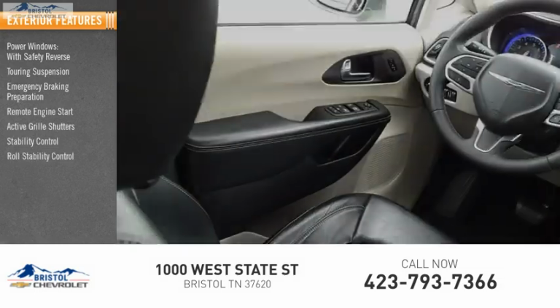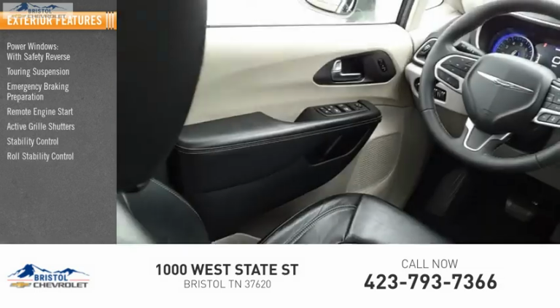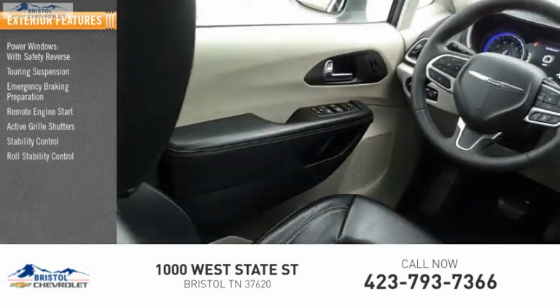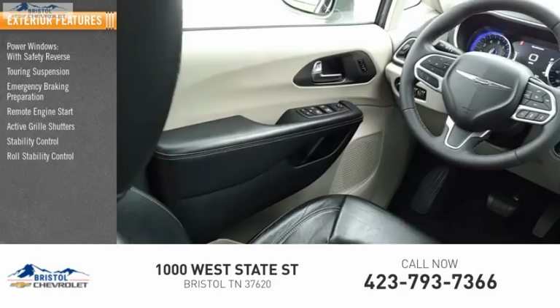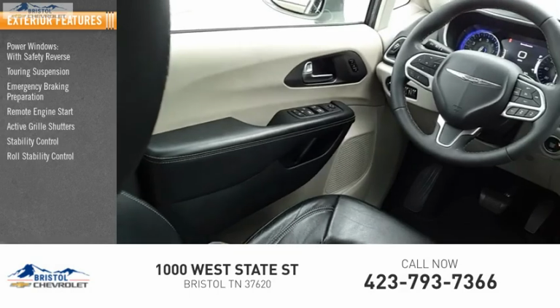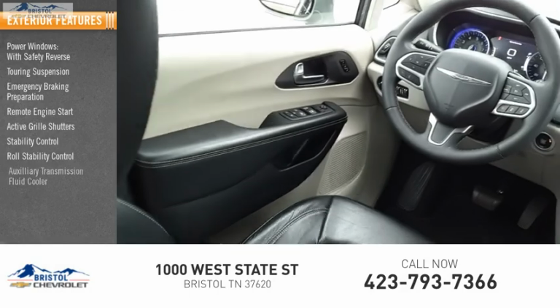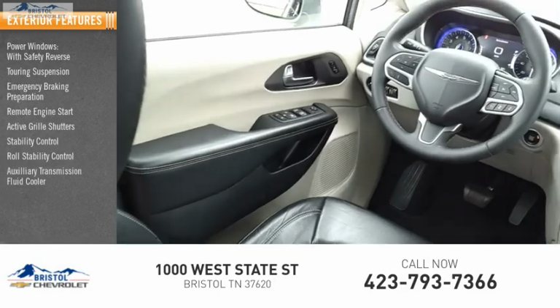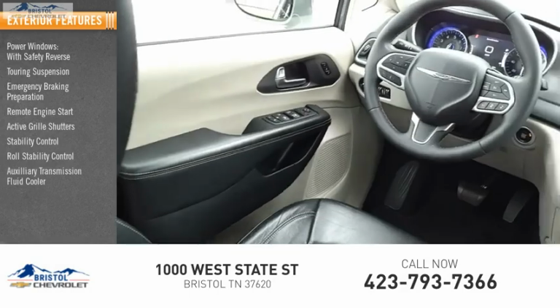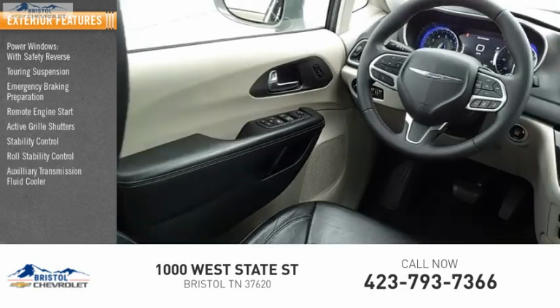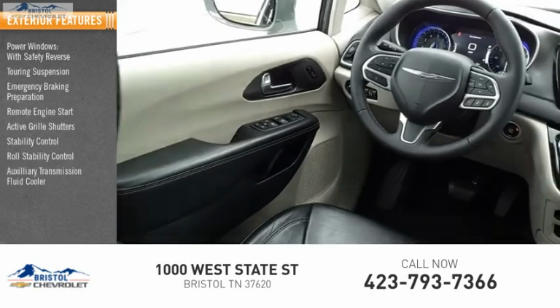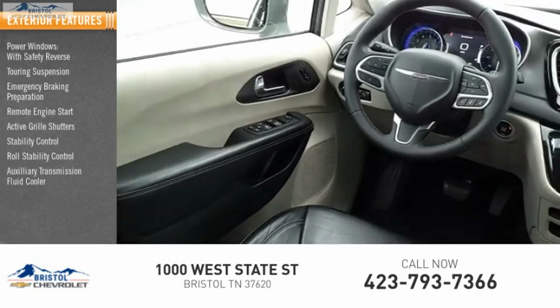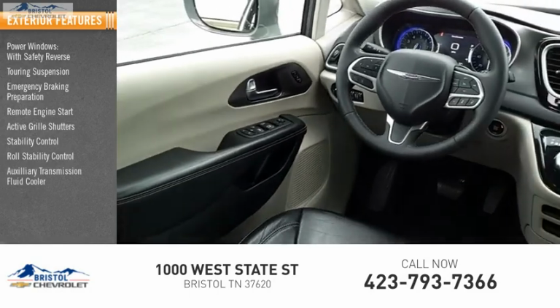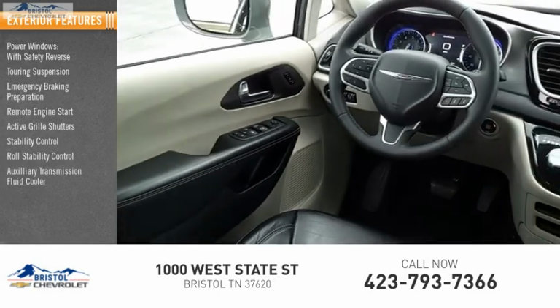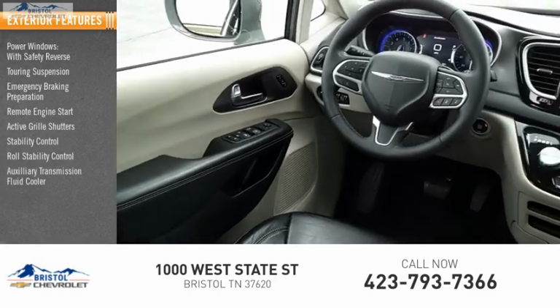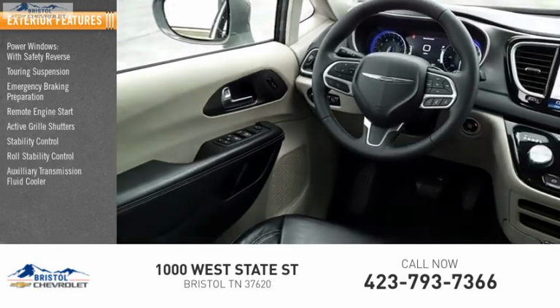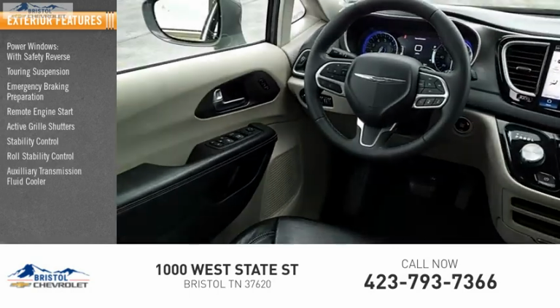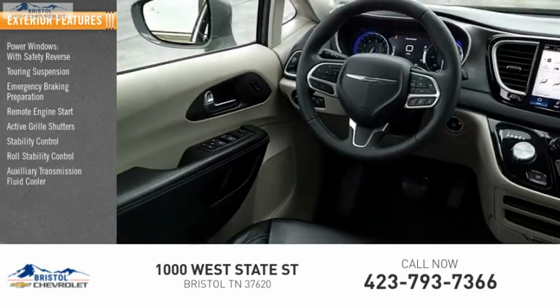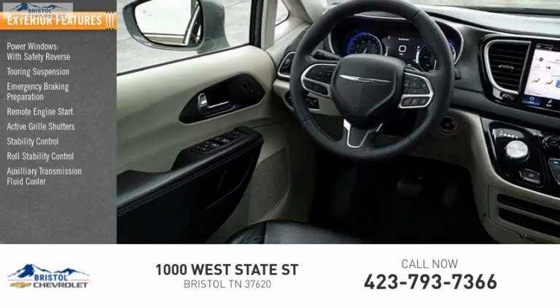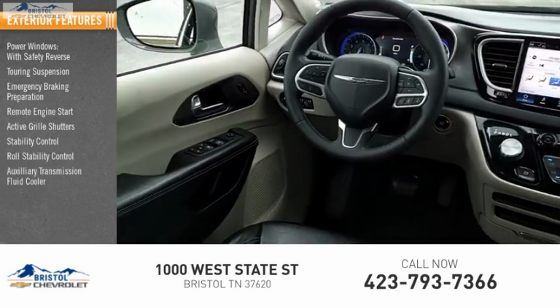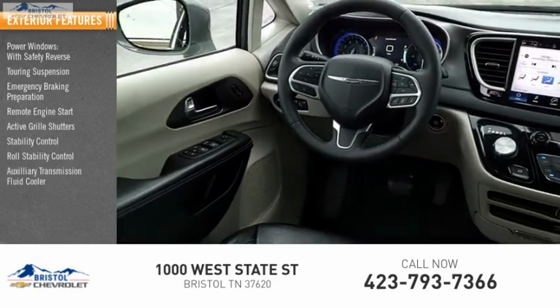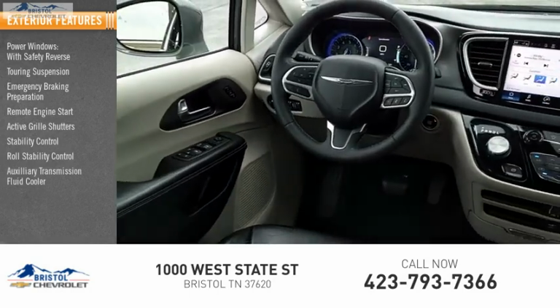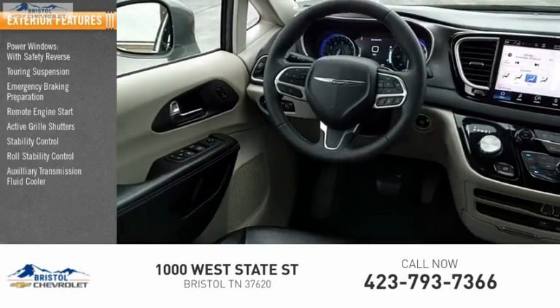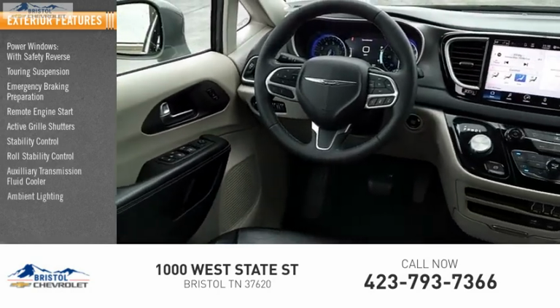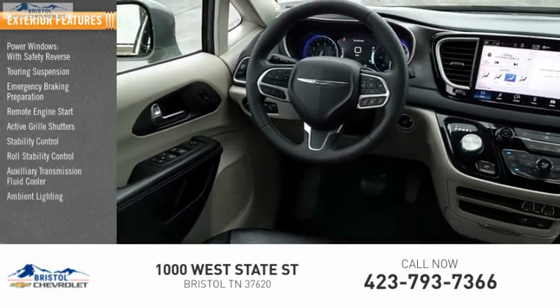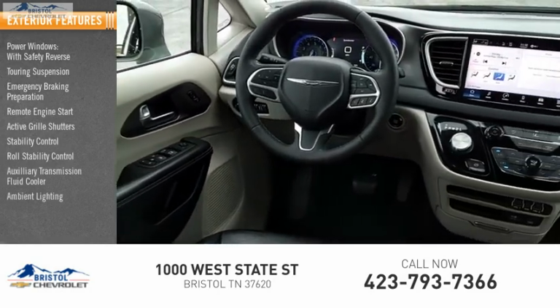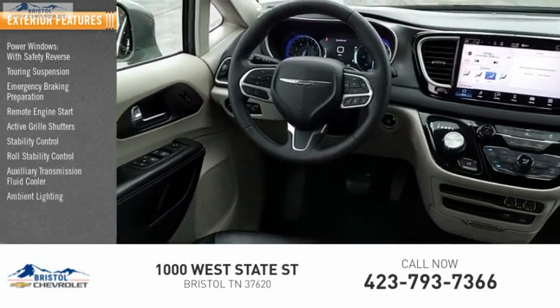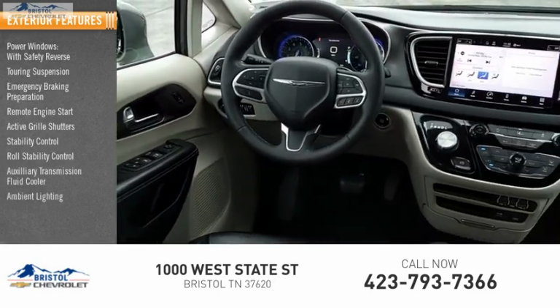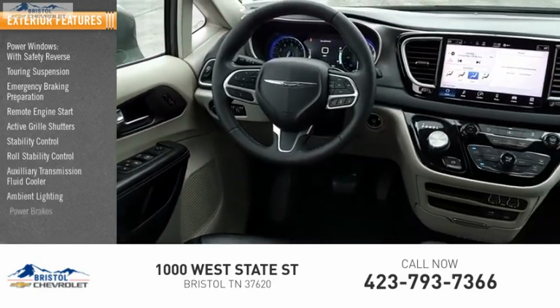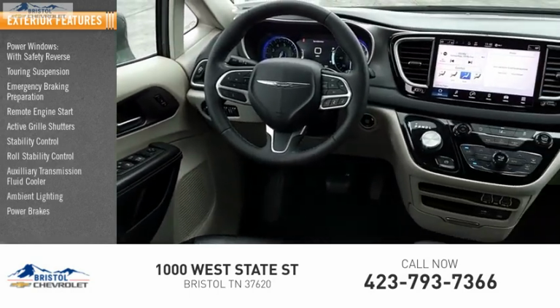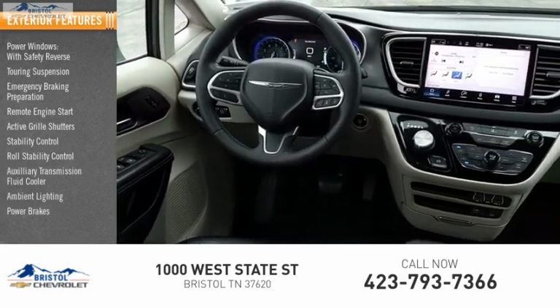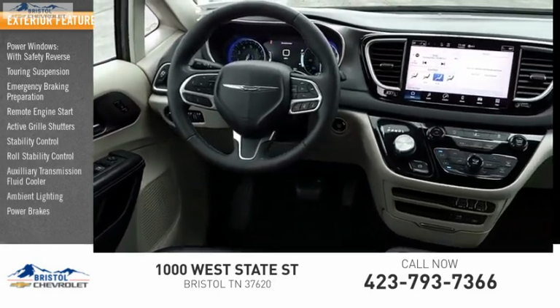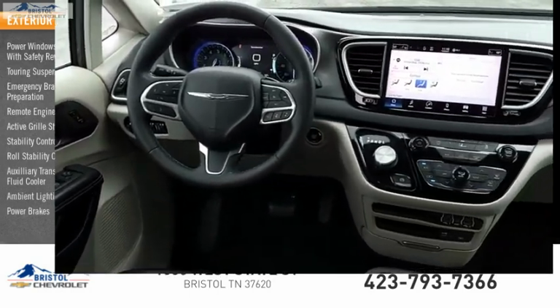Additional features include roll stability control, auxiliary transmission fluid cooler, ambient lighting, and power brakes.